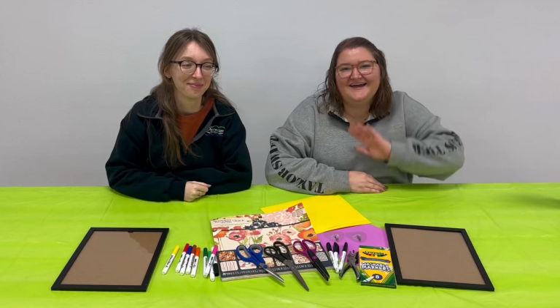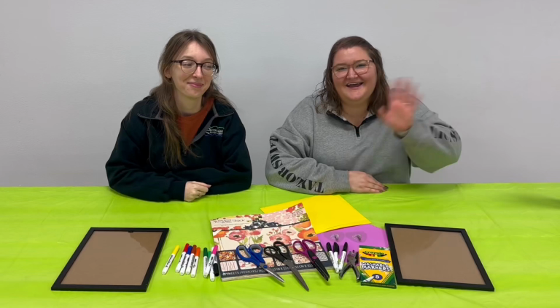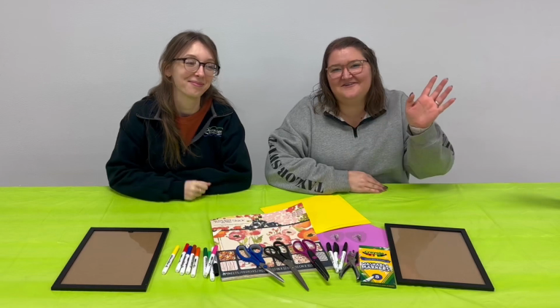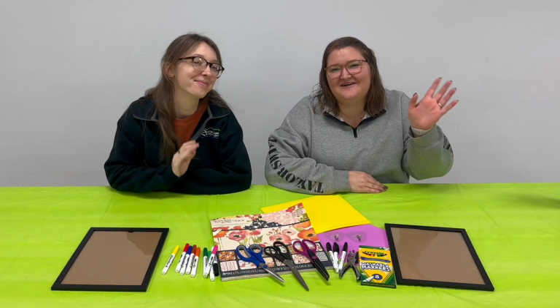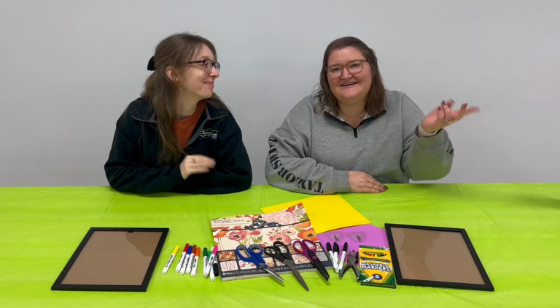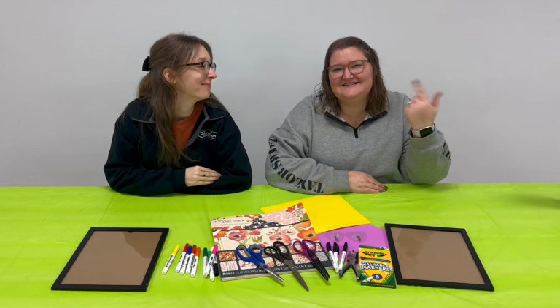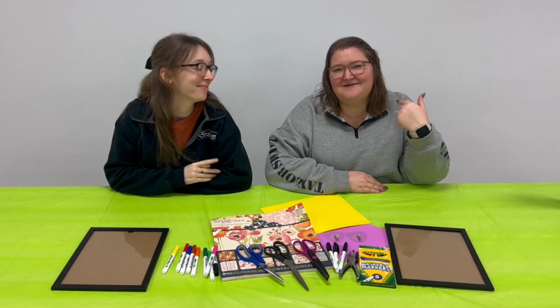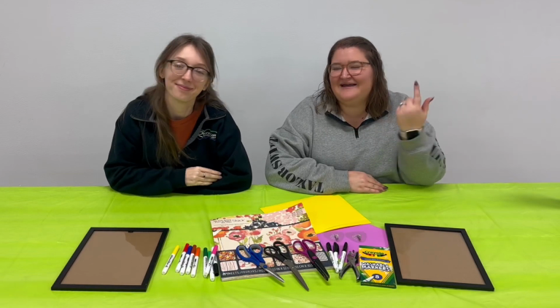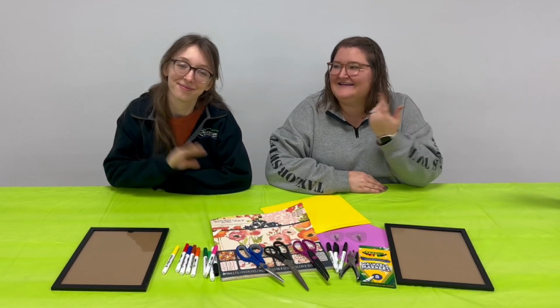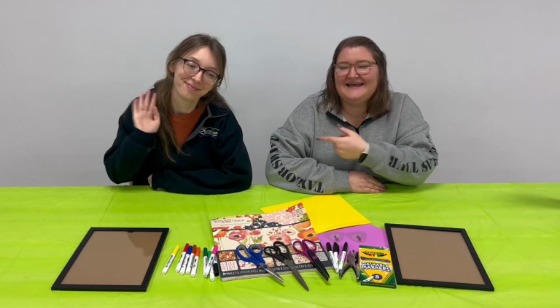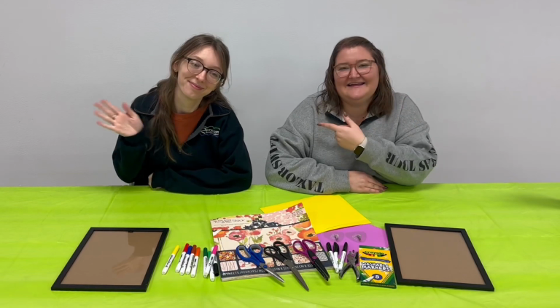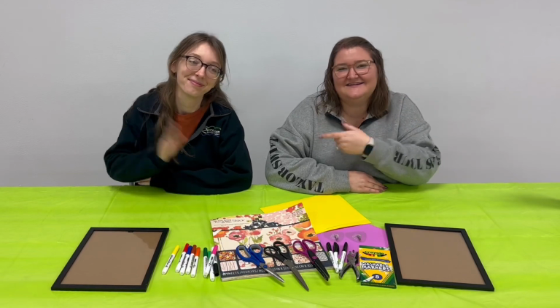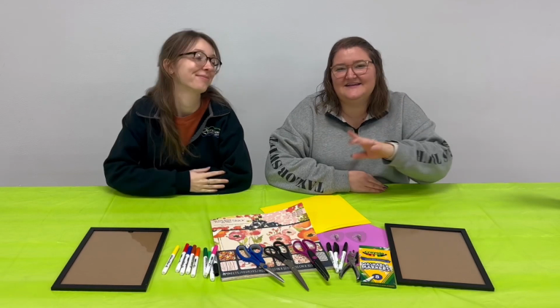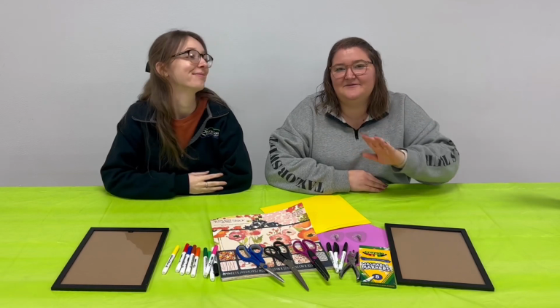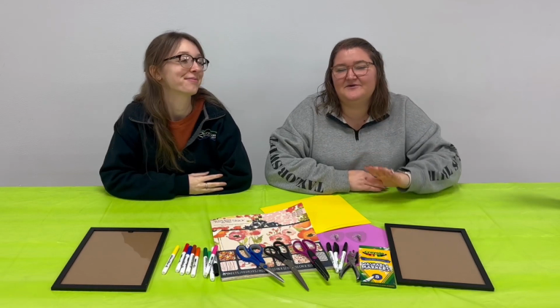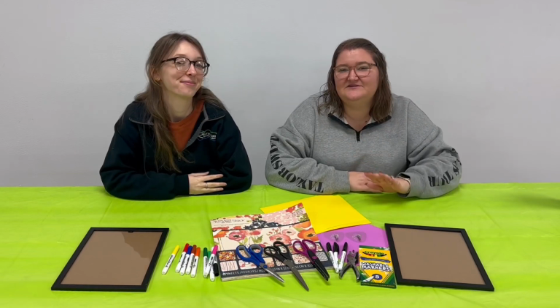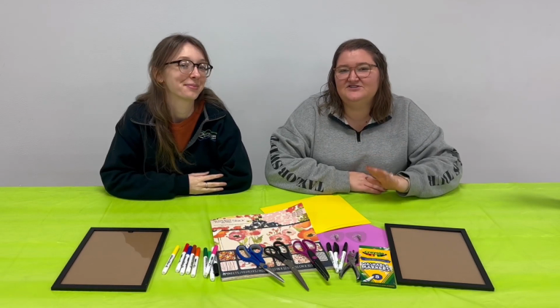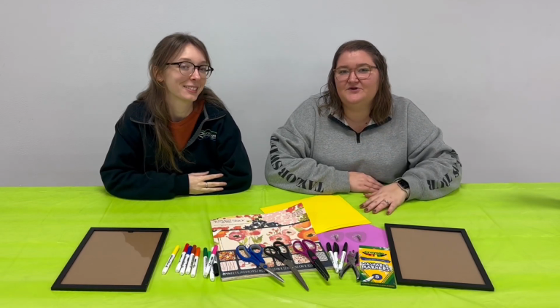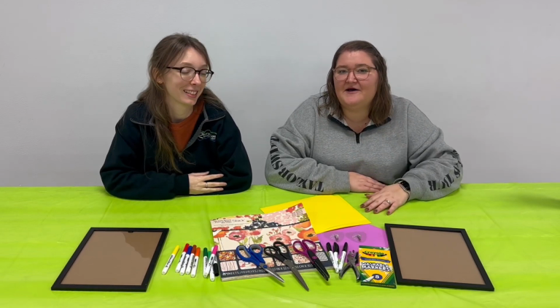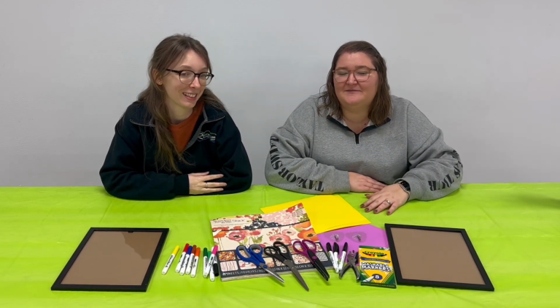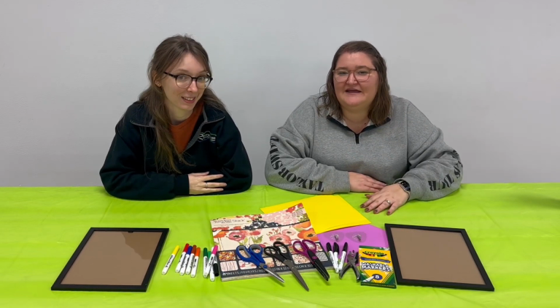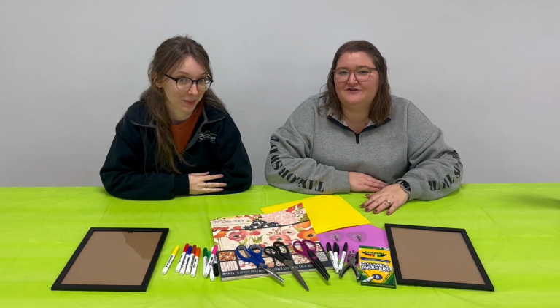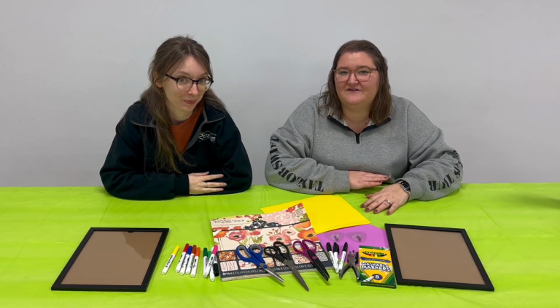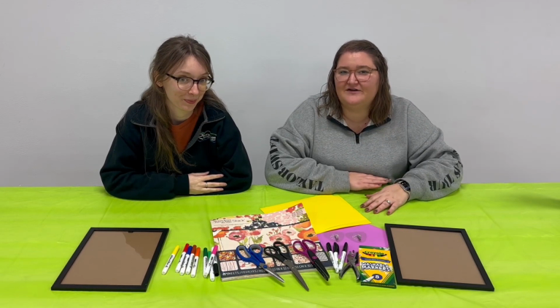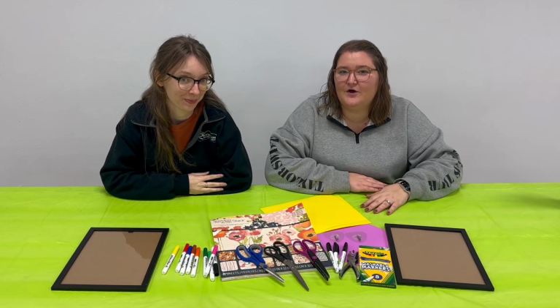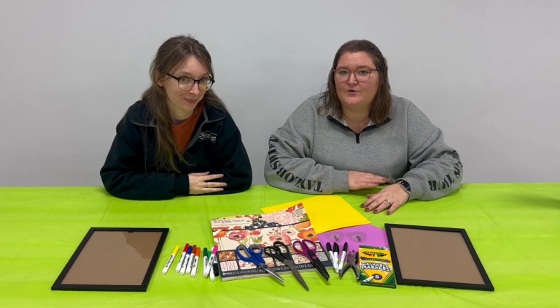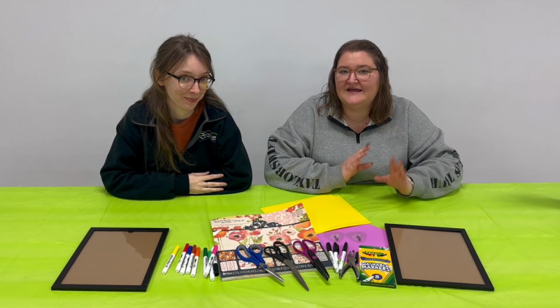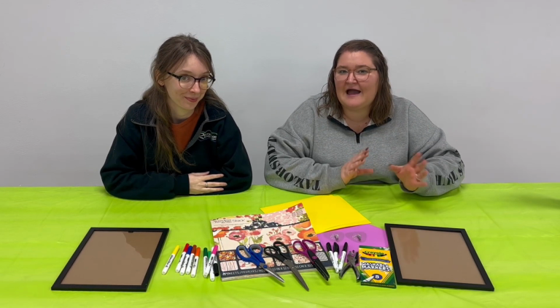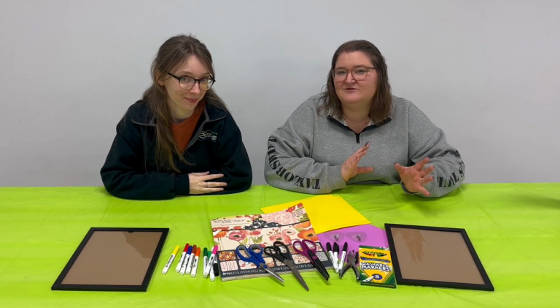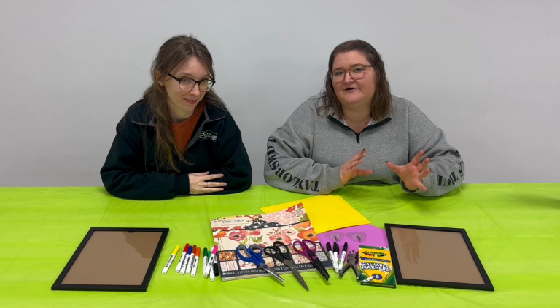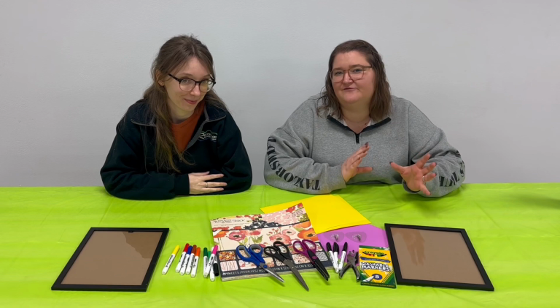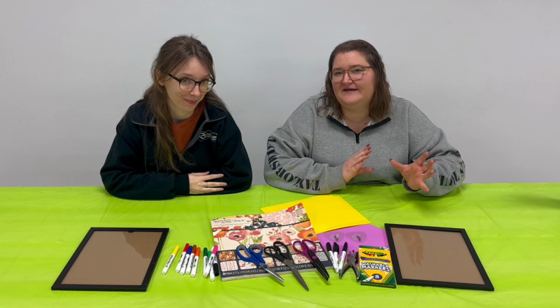Hey everyone, it's Emma and Katie and today we are going to show you how to make your very own countdown frame.